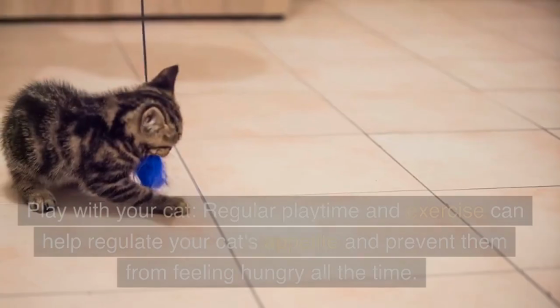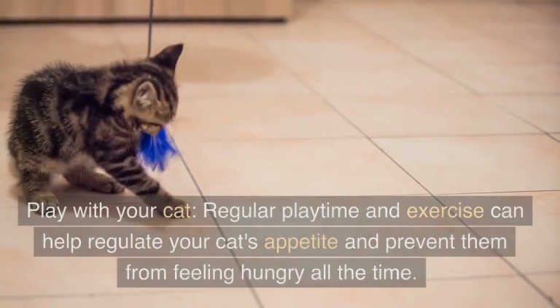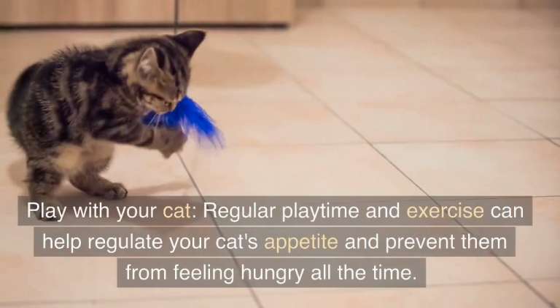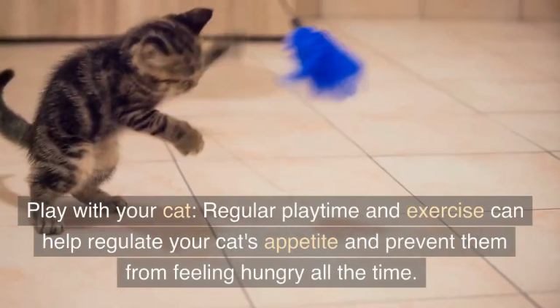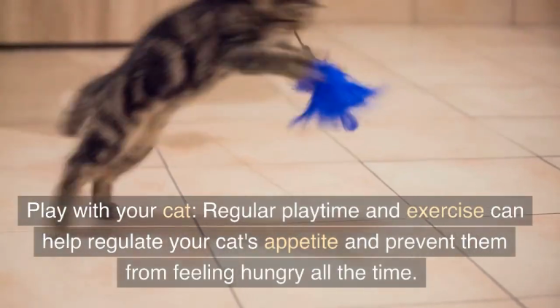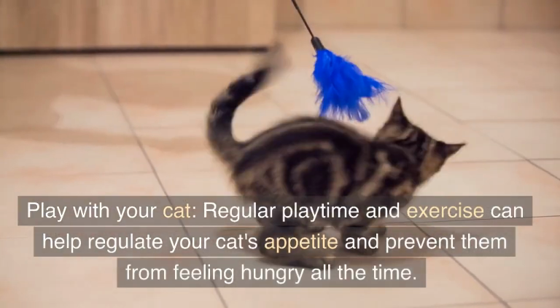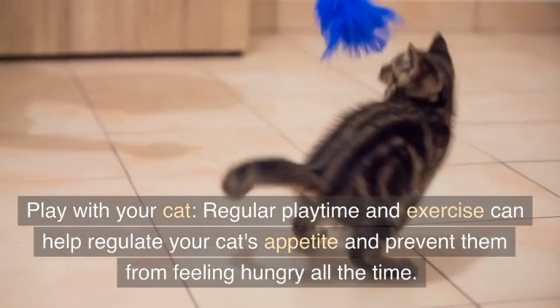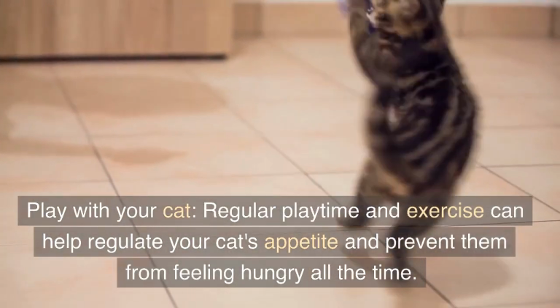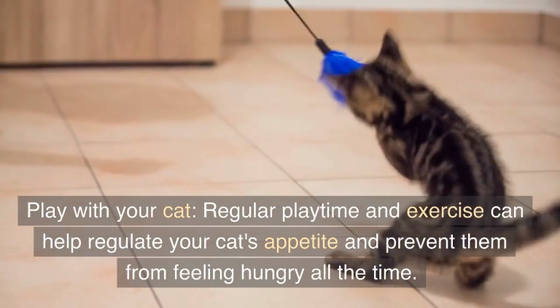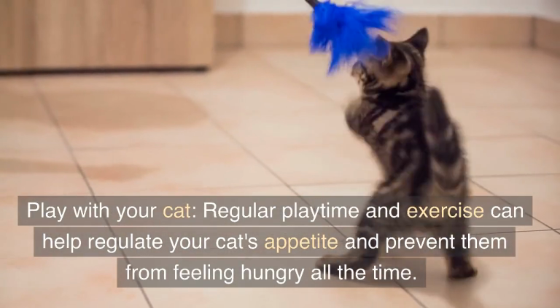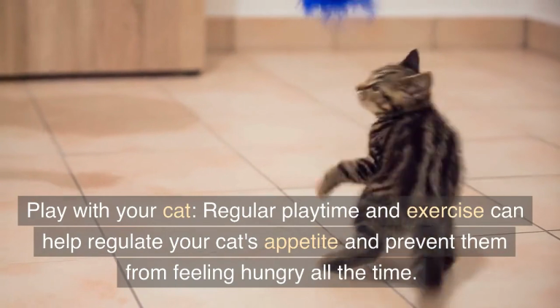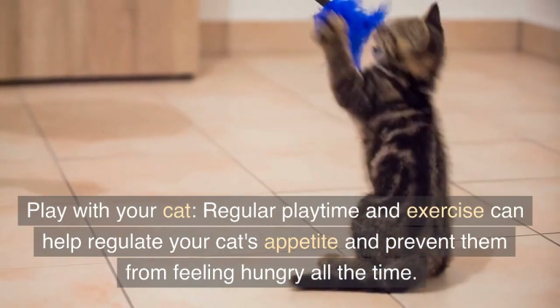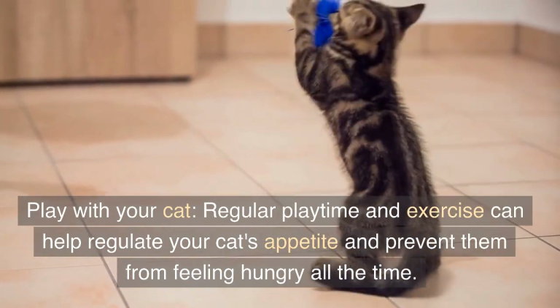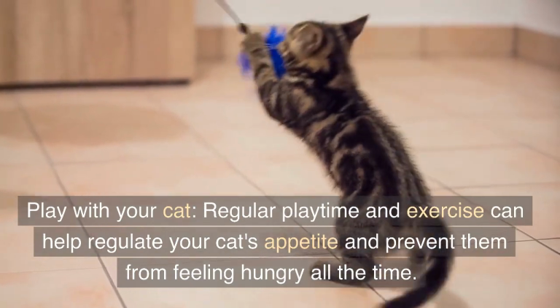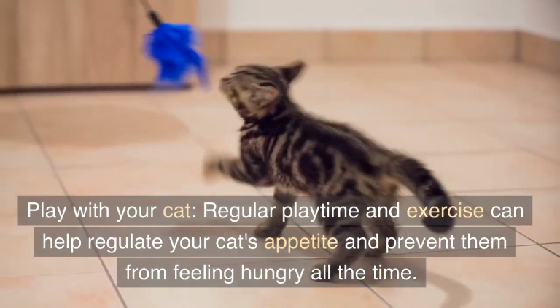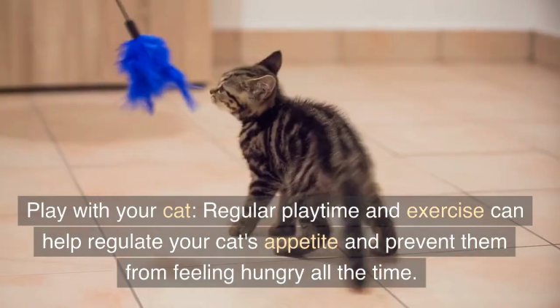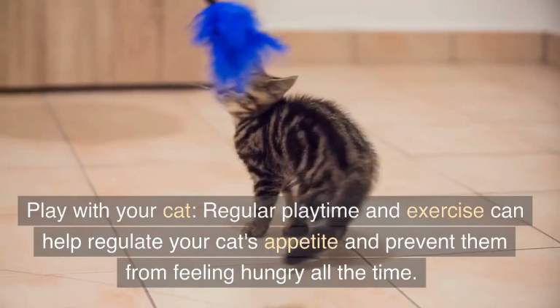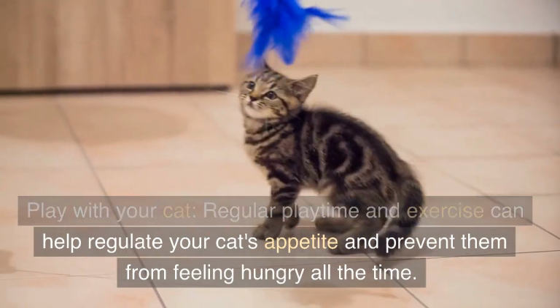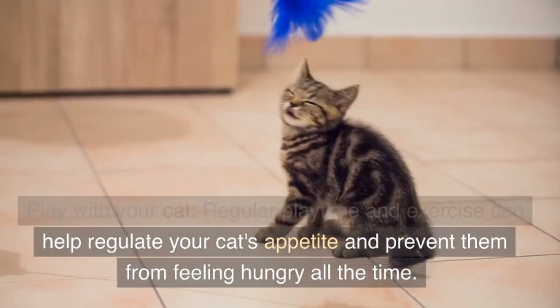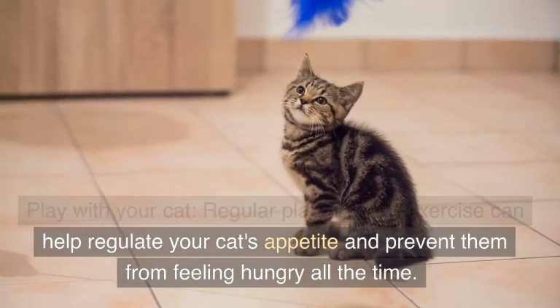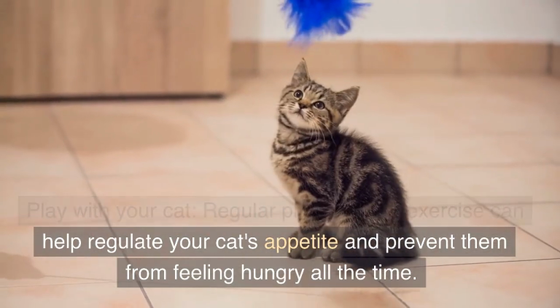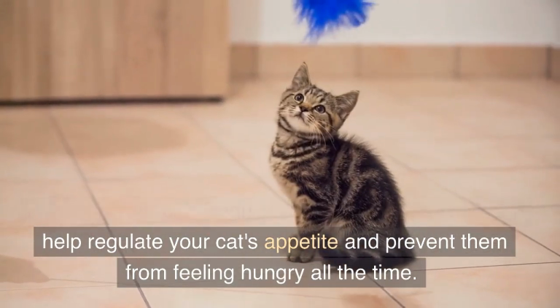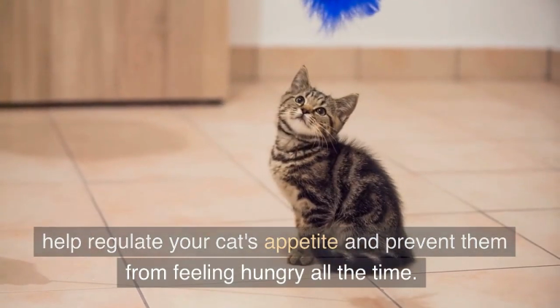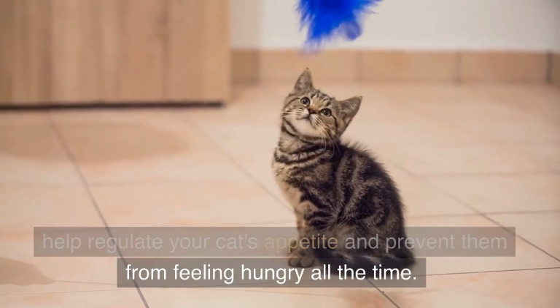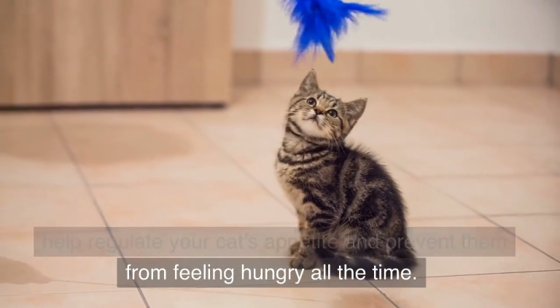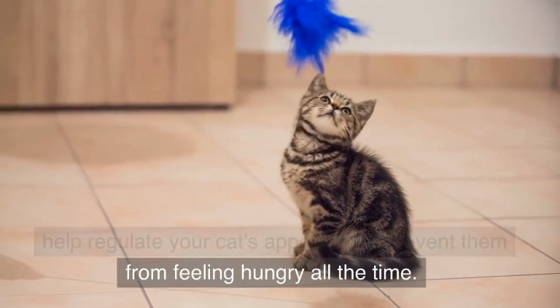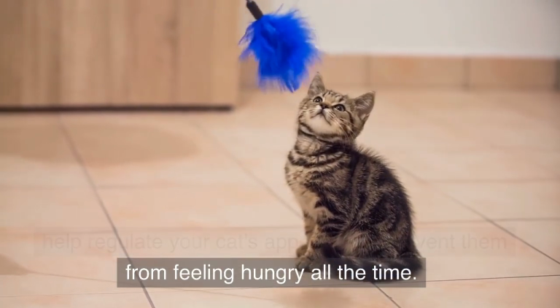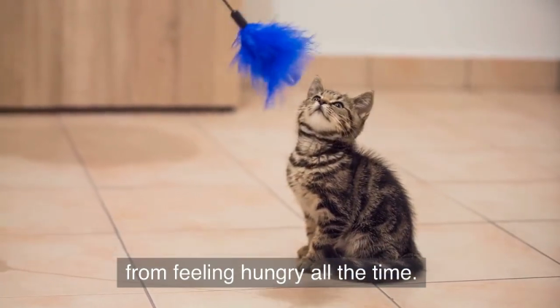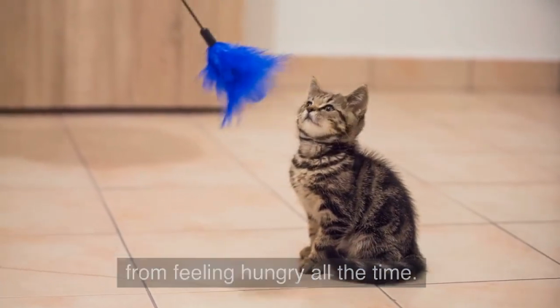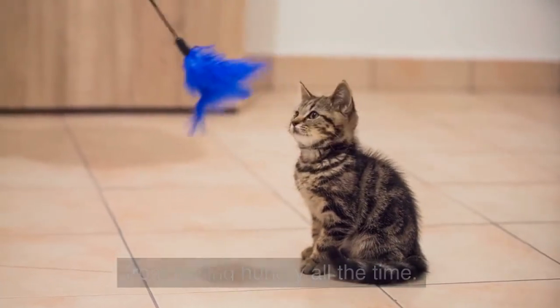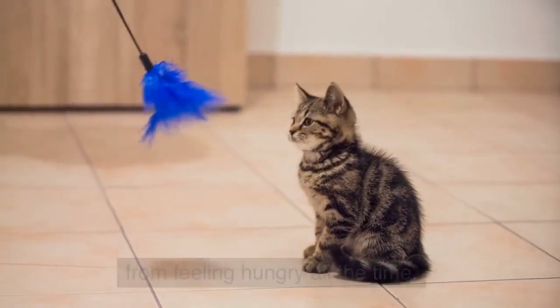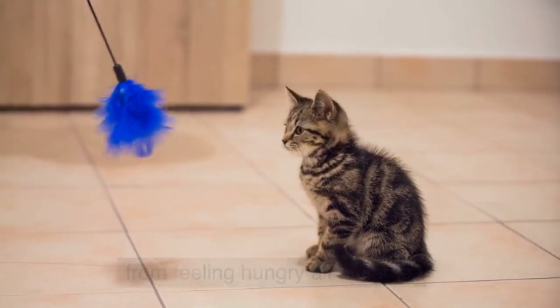Play with your cat. Regular playtime and exercise can help regulate your cat's appetite and prevent them from feeling hungry all the time.